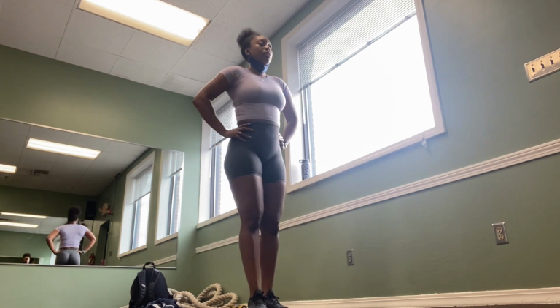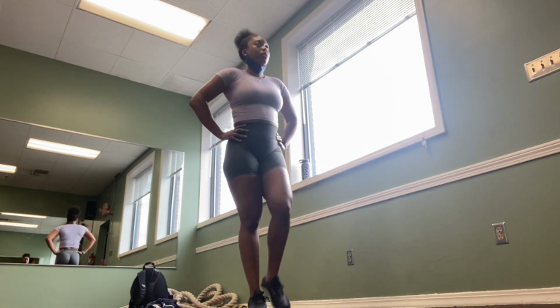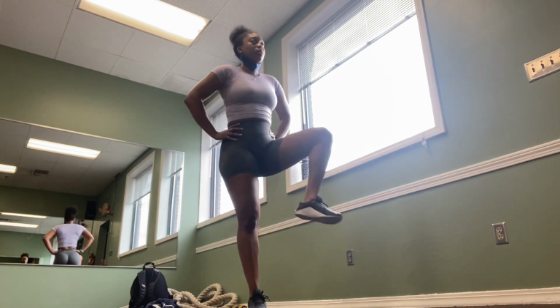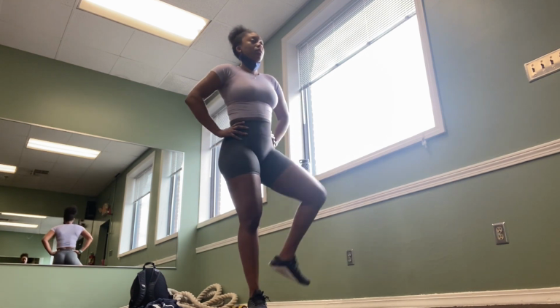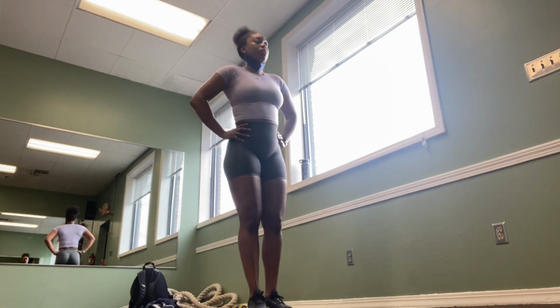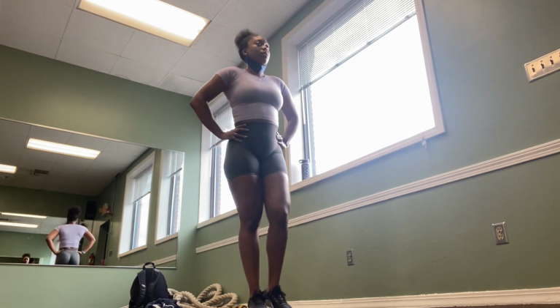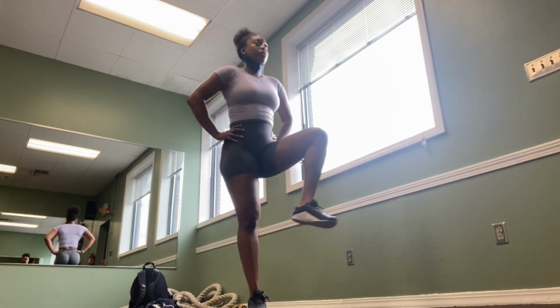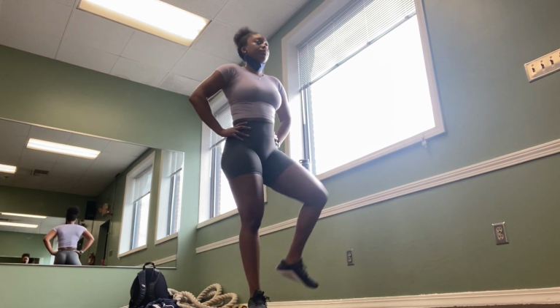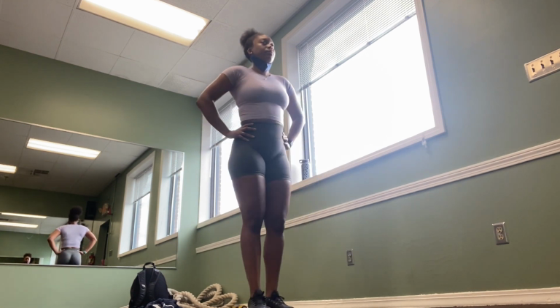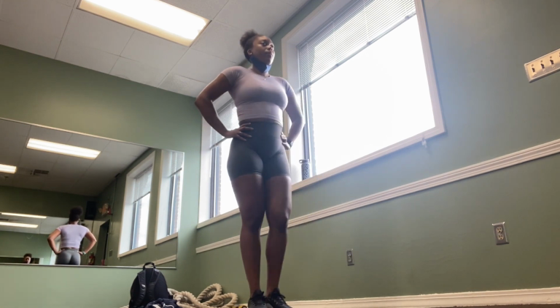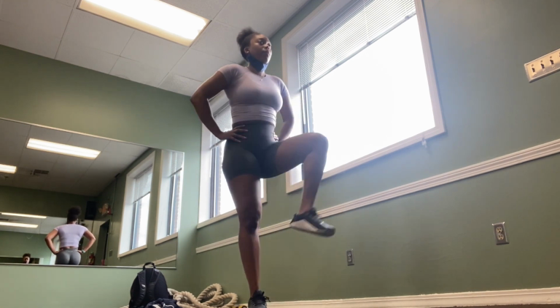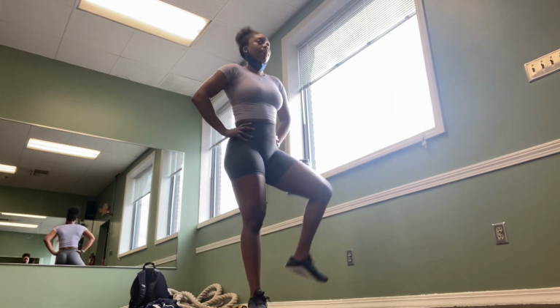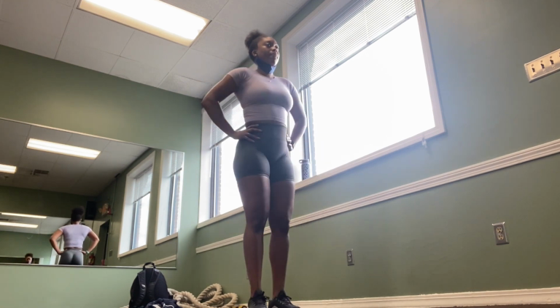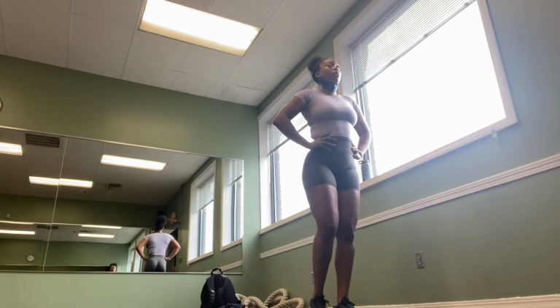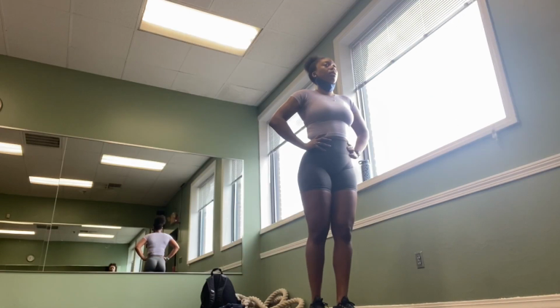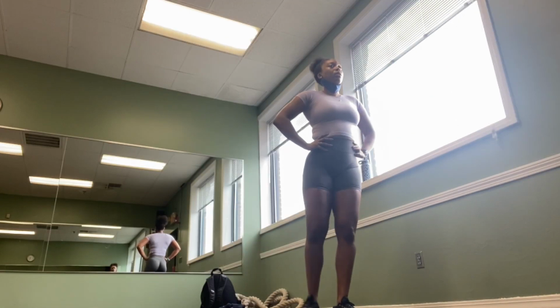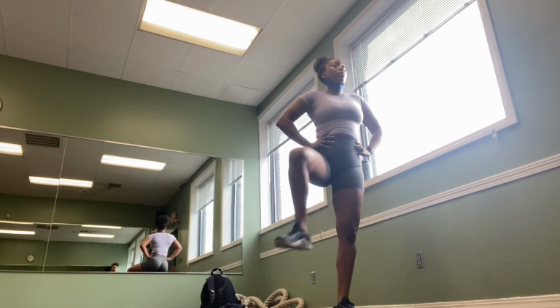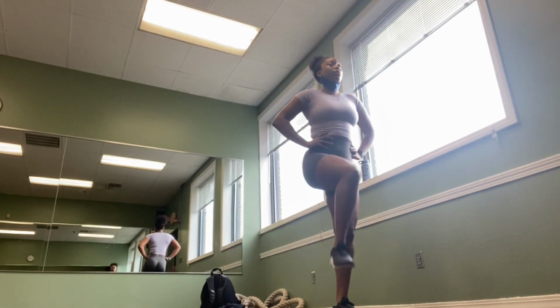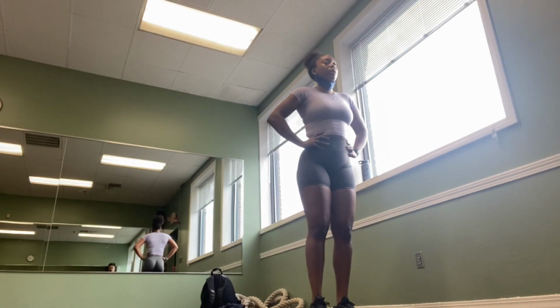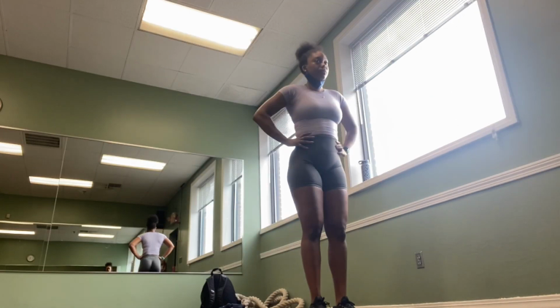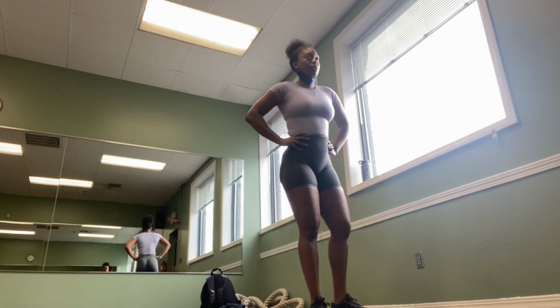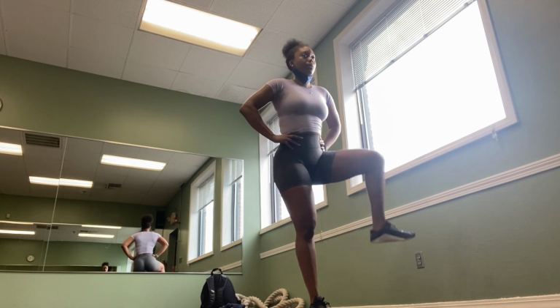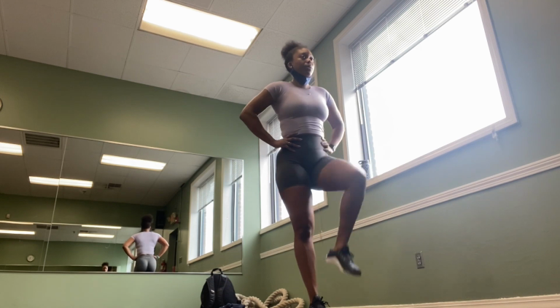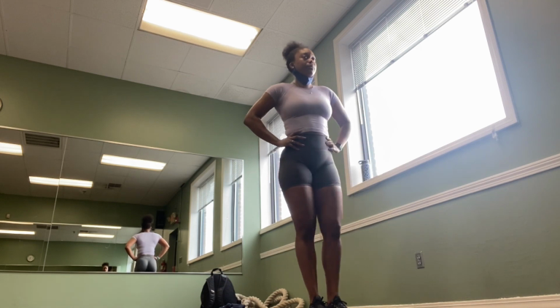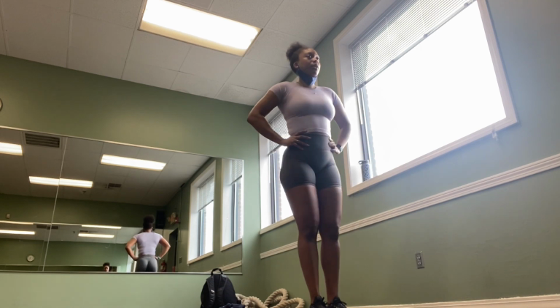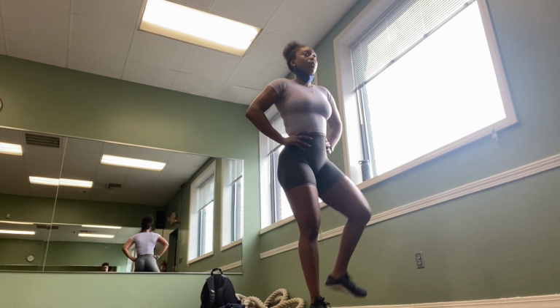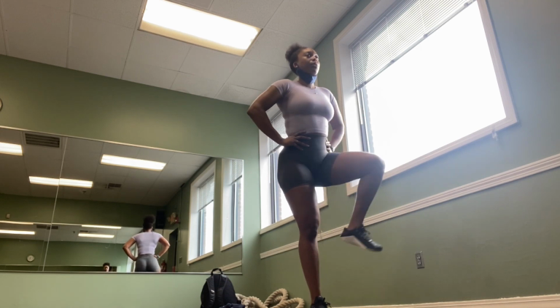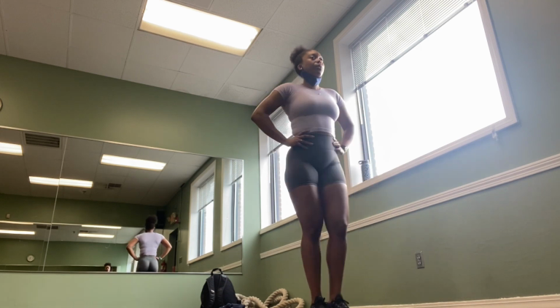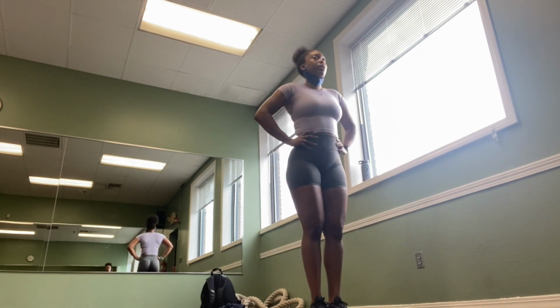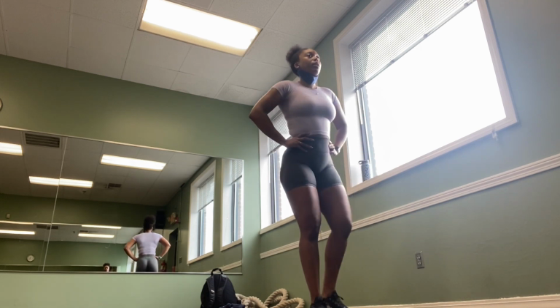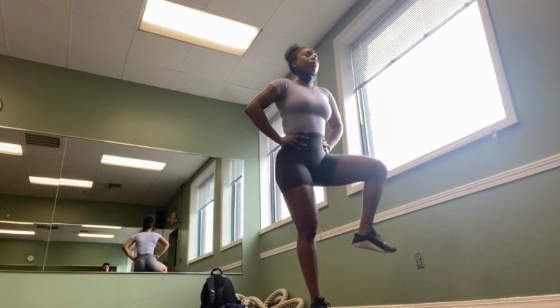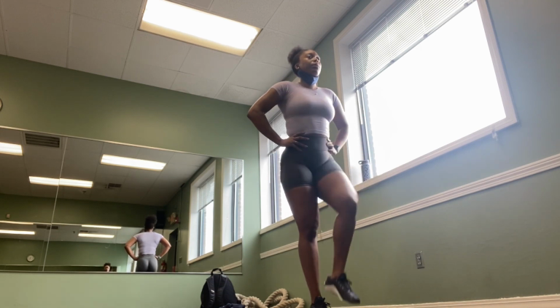I do one to two sets of about 12 reps of these dynamic movements, because that's when I feel — or start to feel — my muscles opening up.